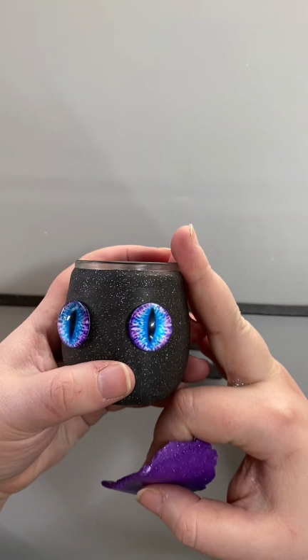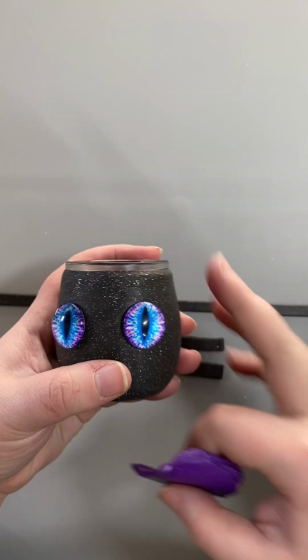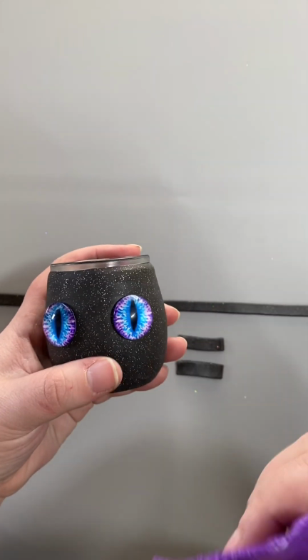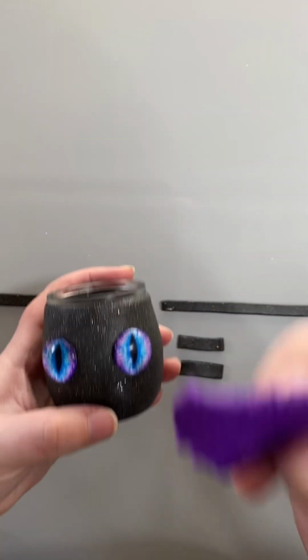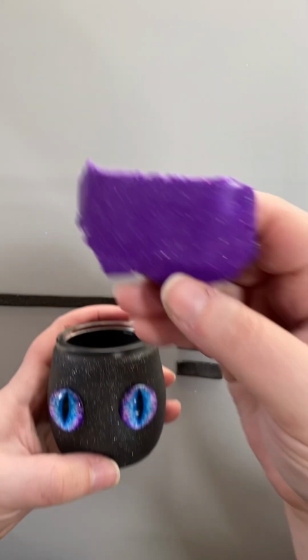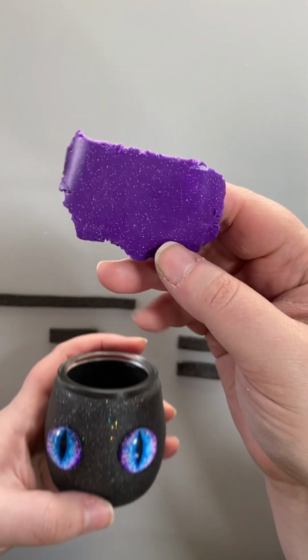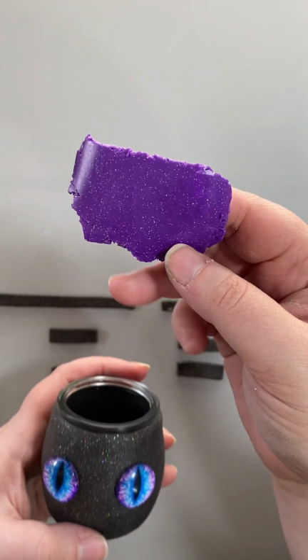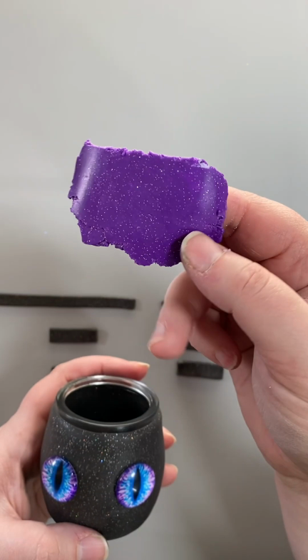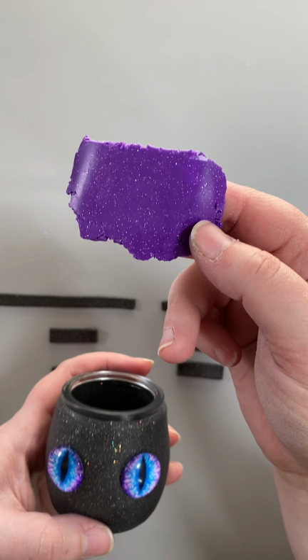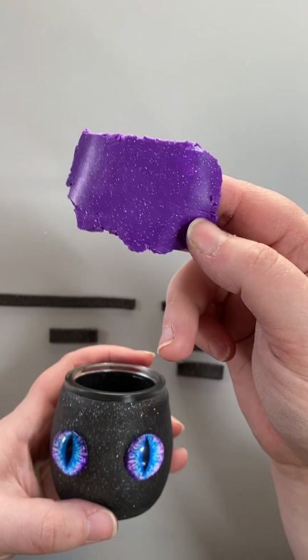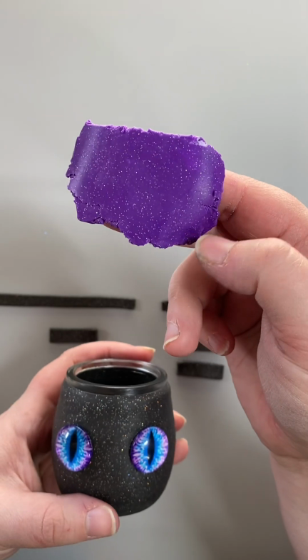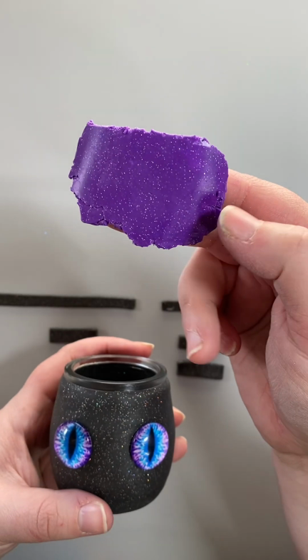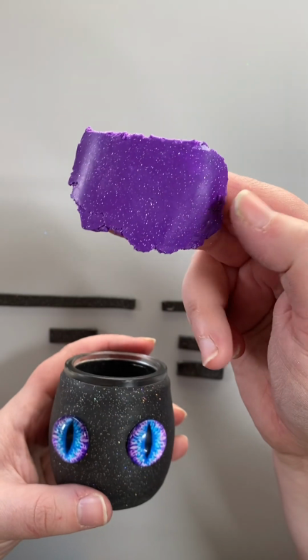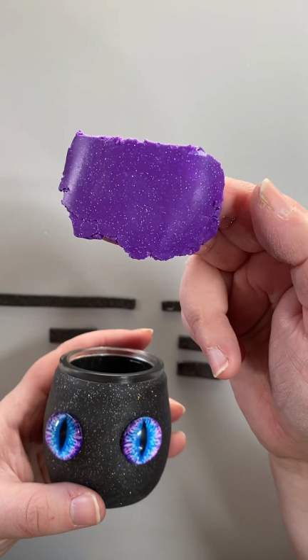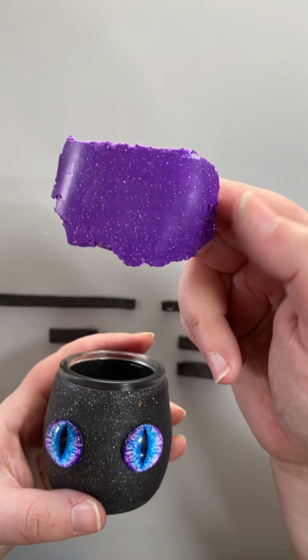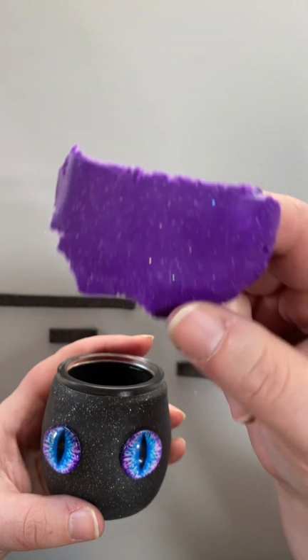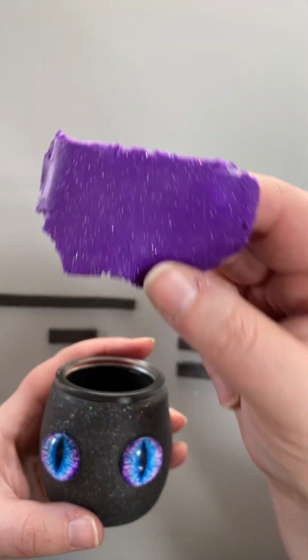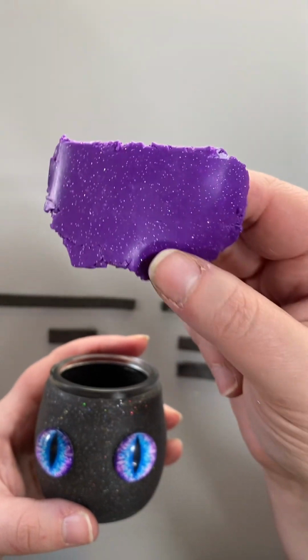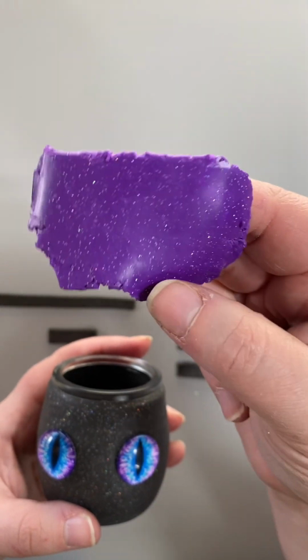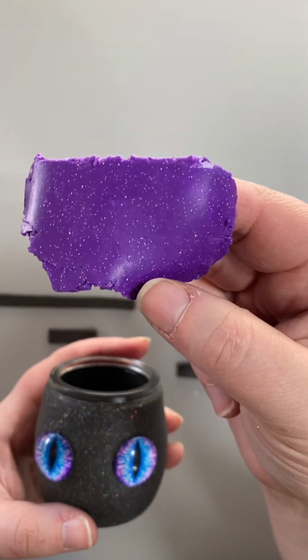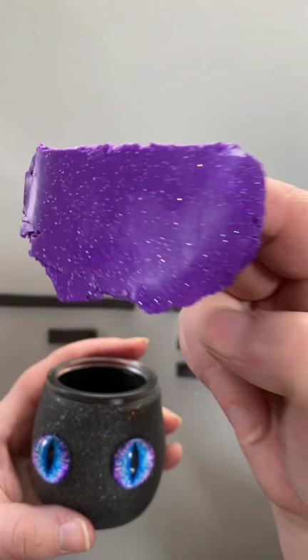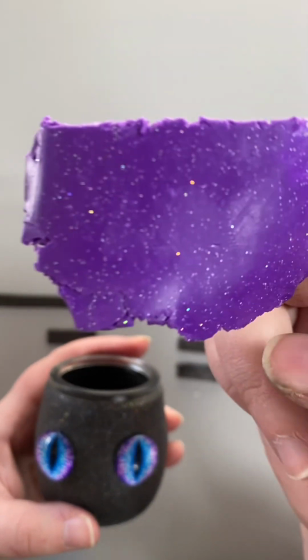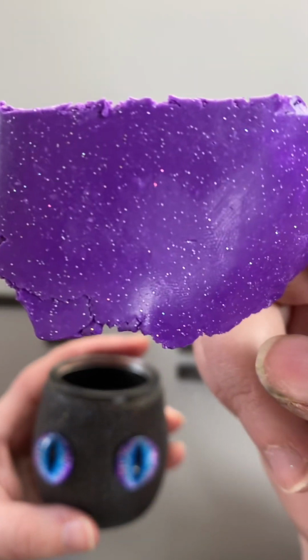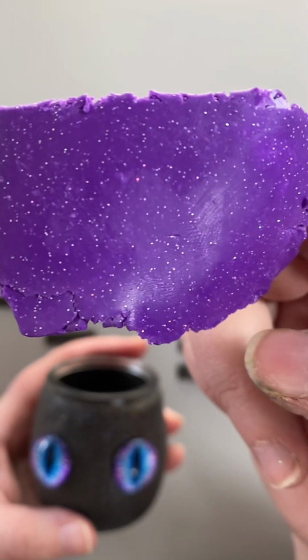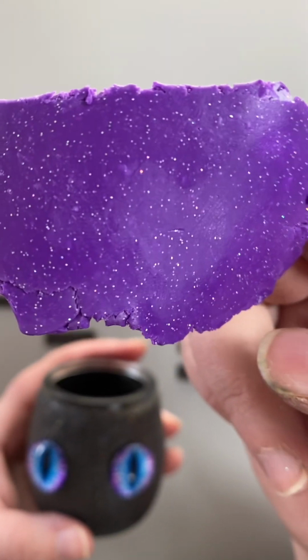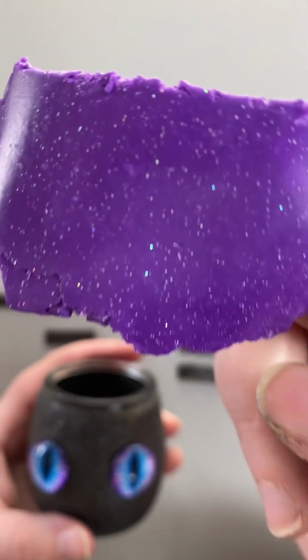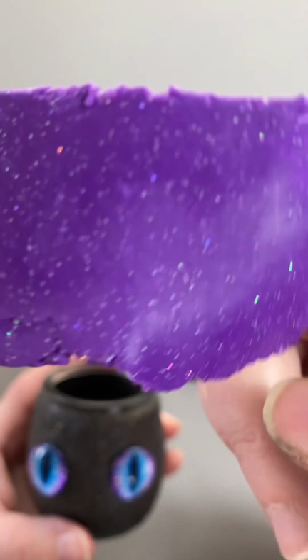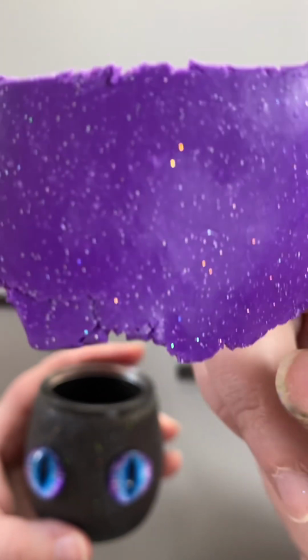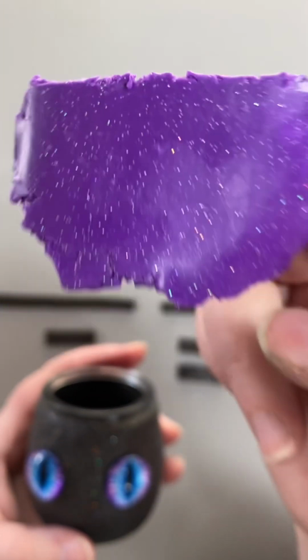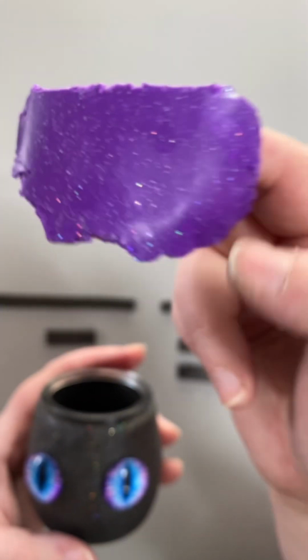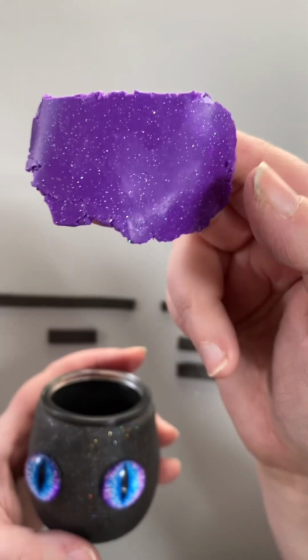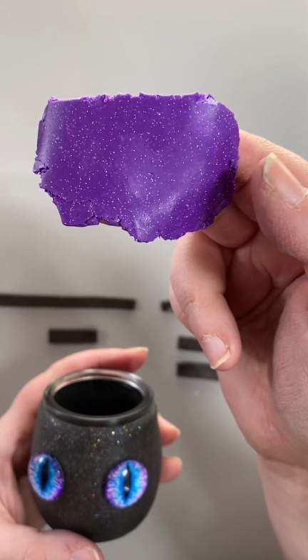My apologies, I forgot to show it earlier, but we have purple glittery suckers.